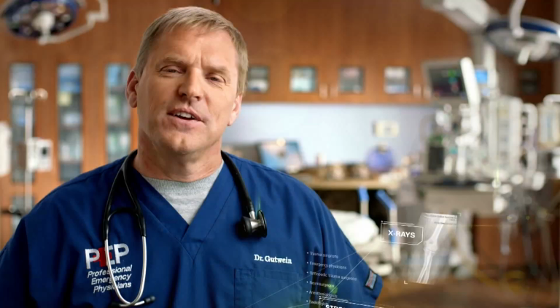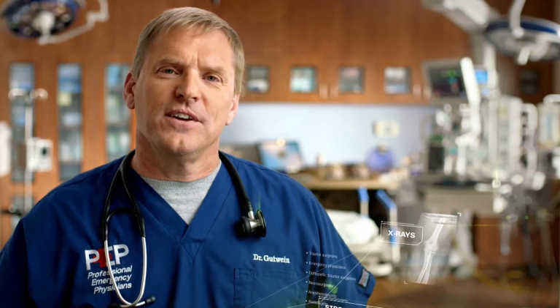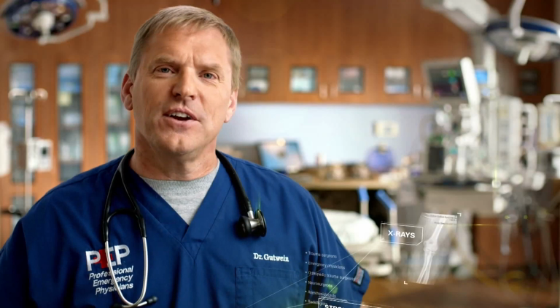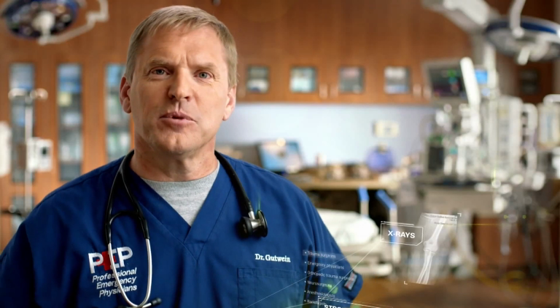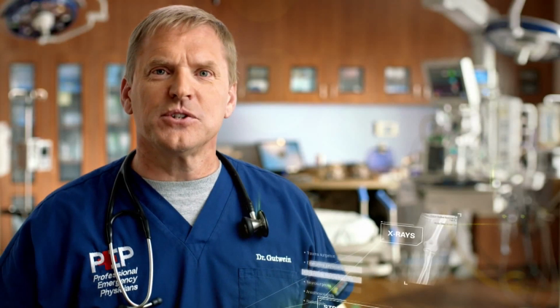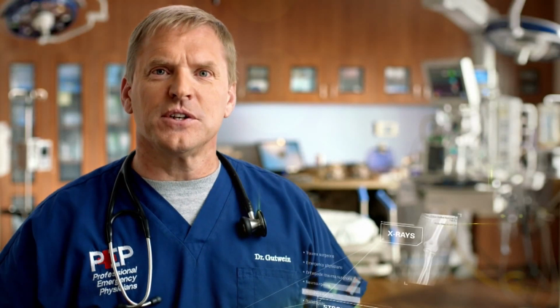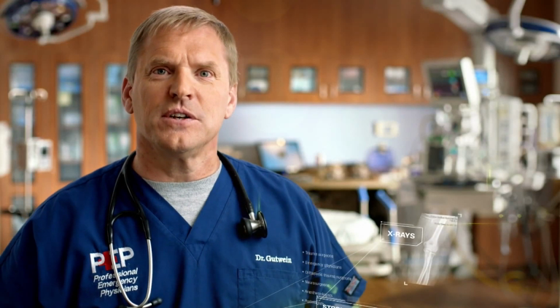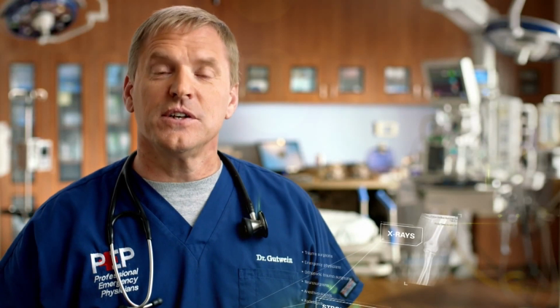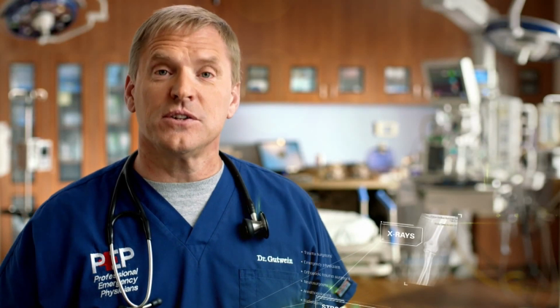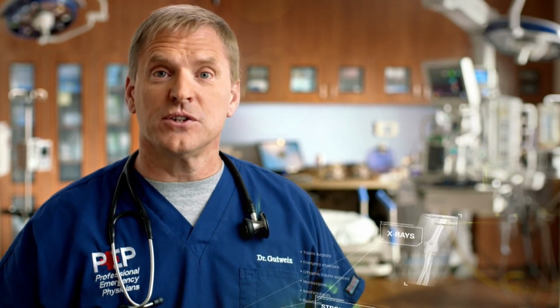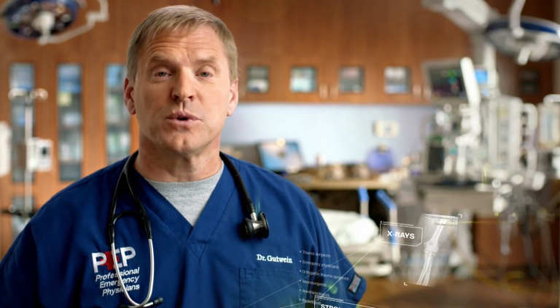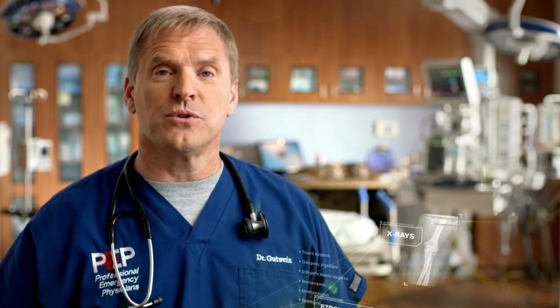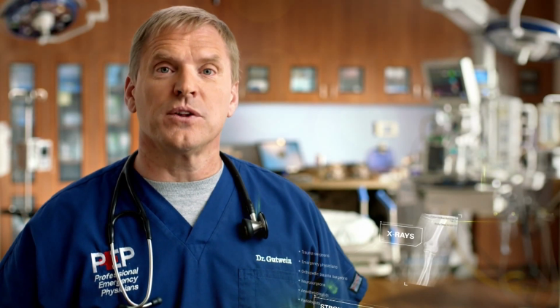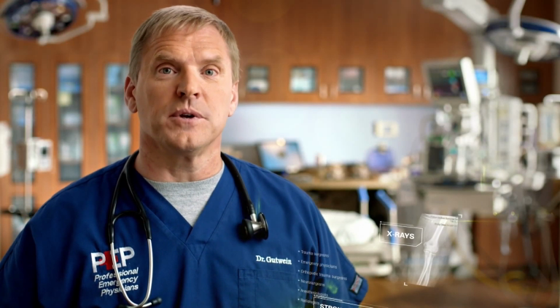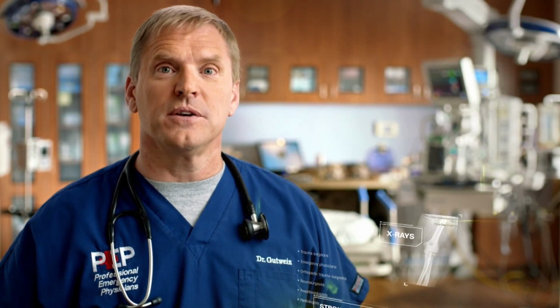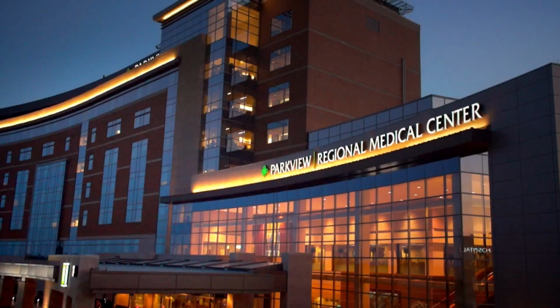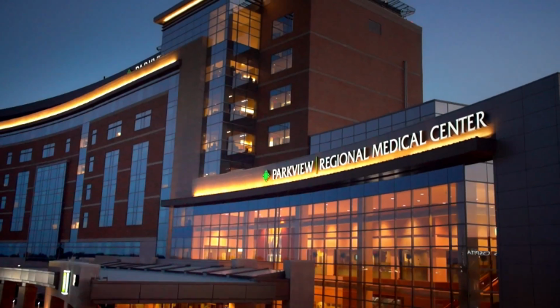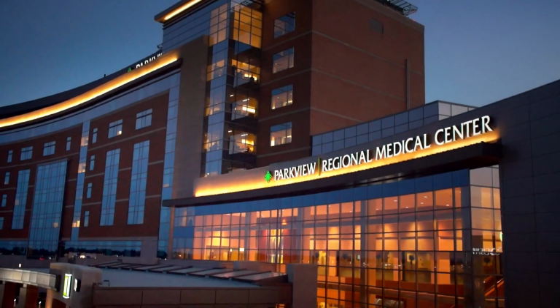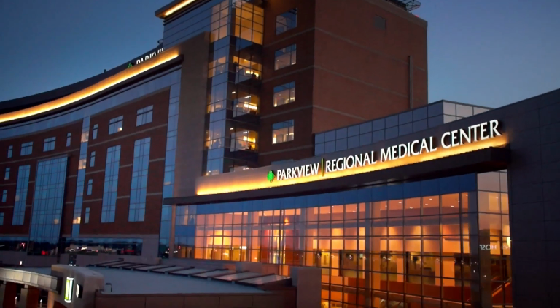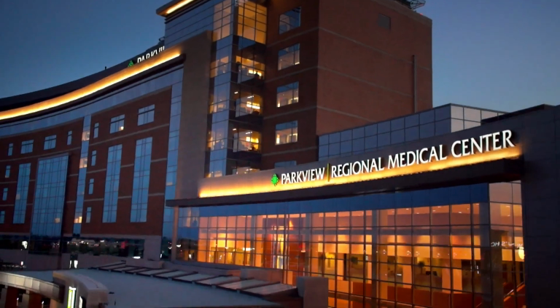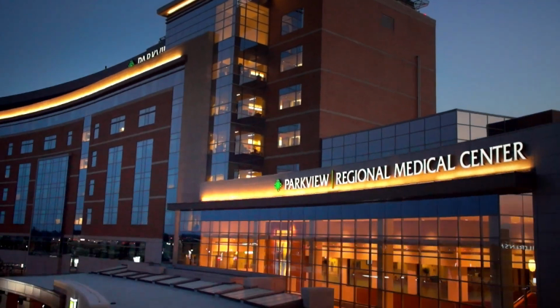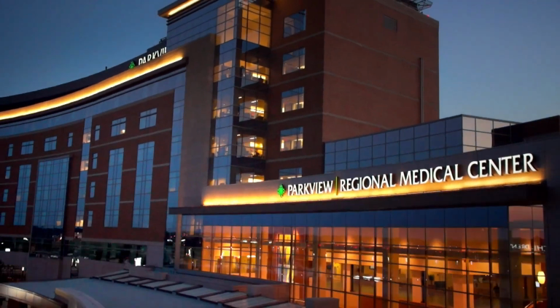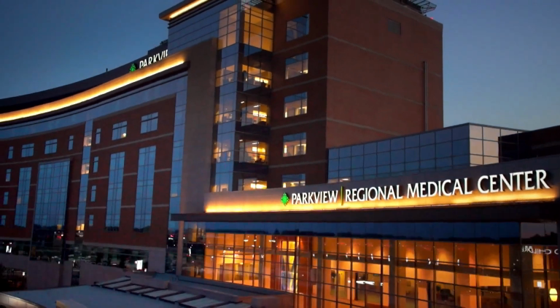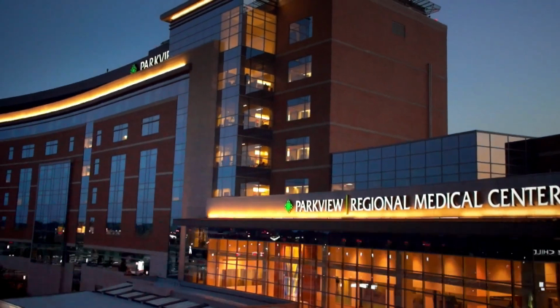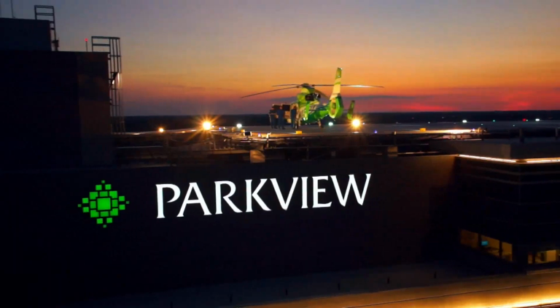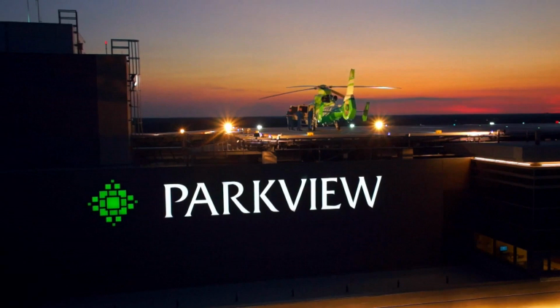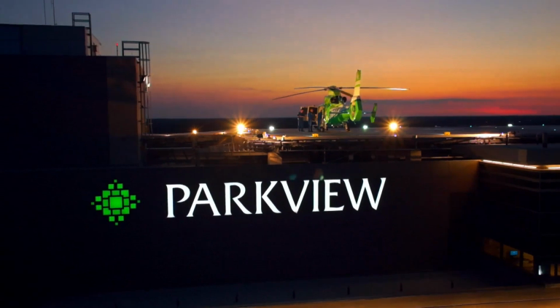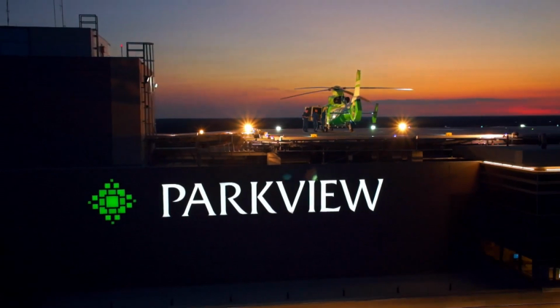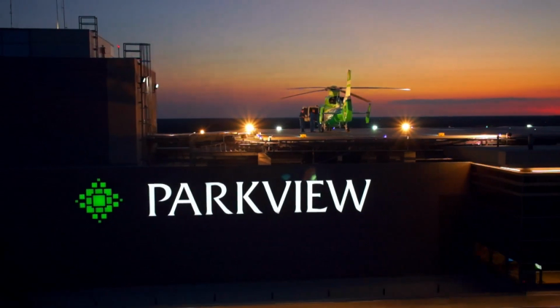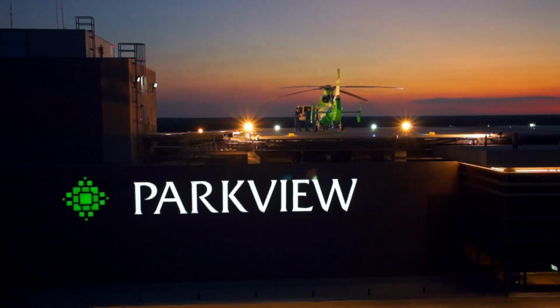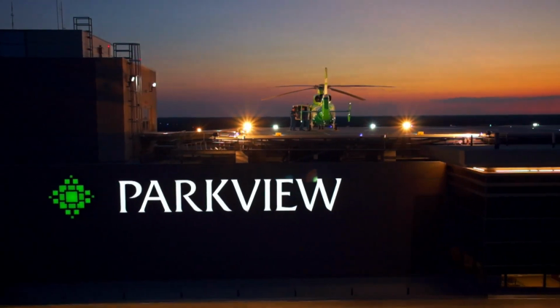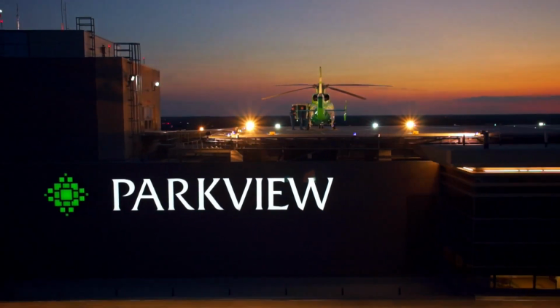In an emergency, isn't this where you'd rather be? Parkview, your partner in health.